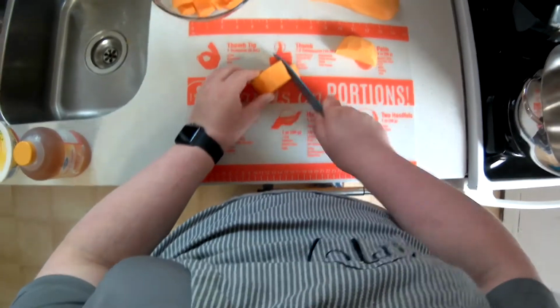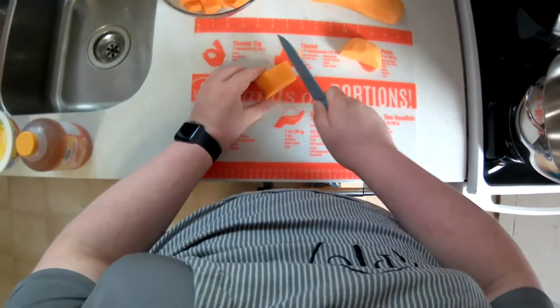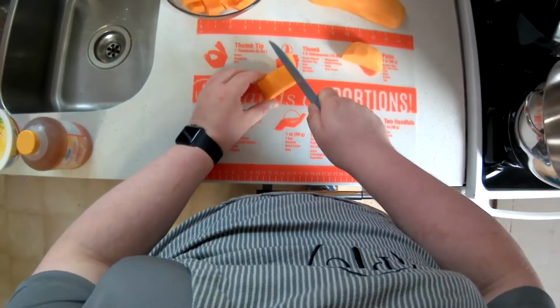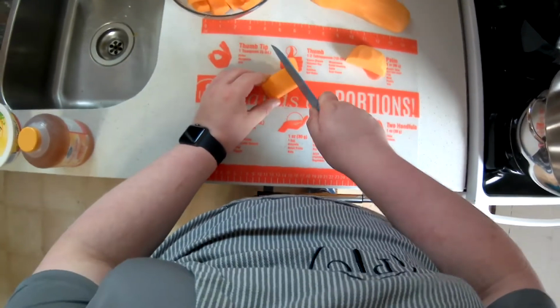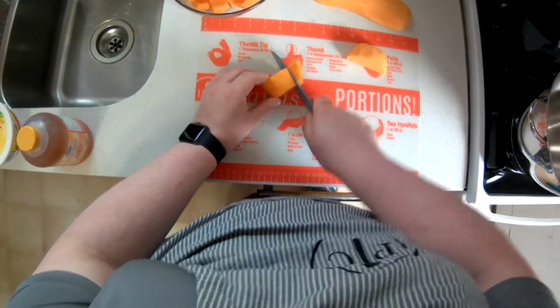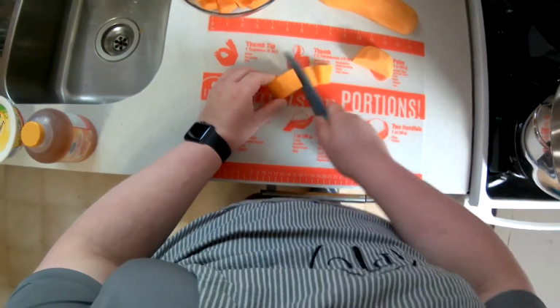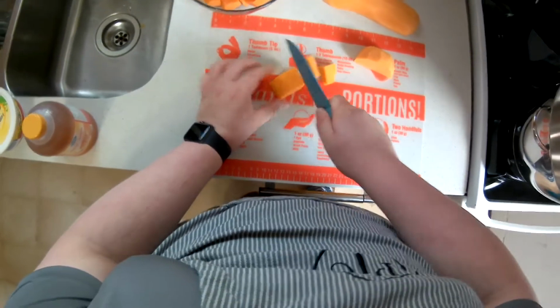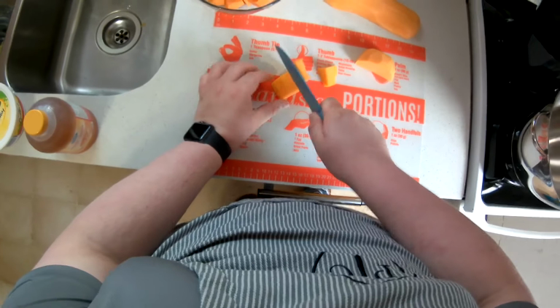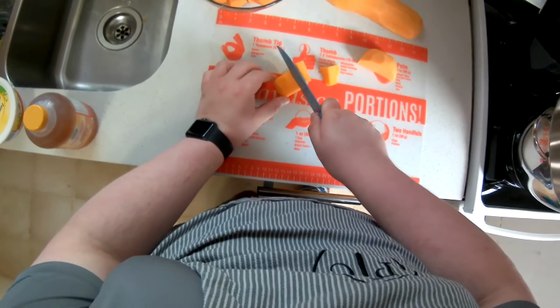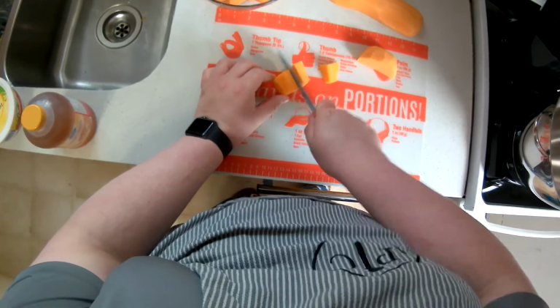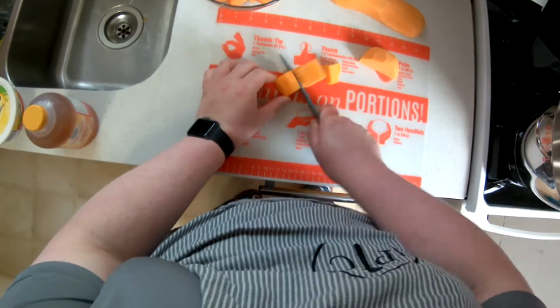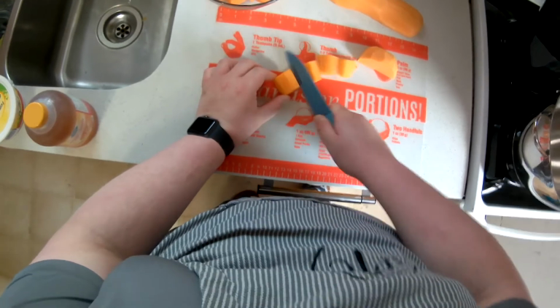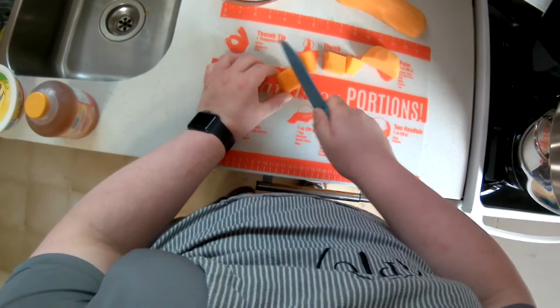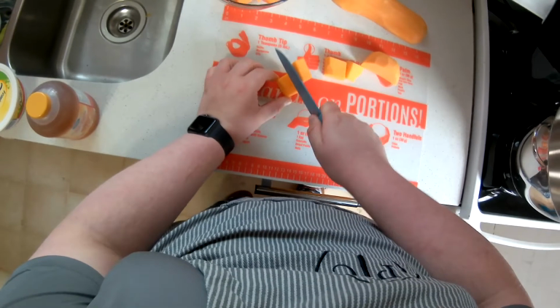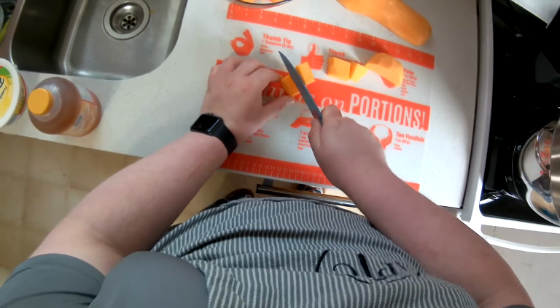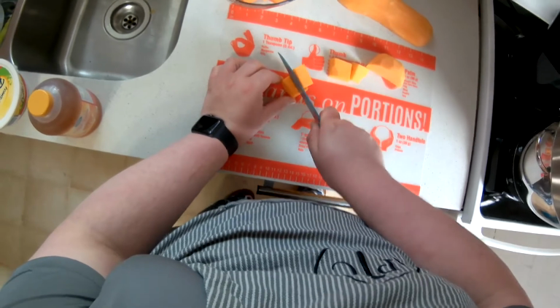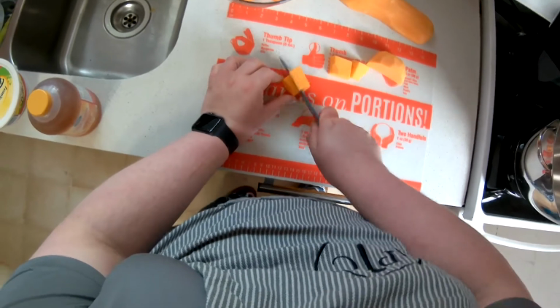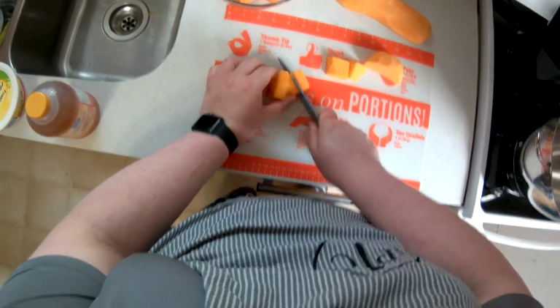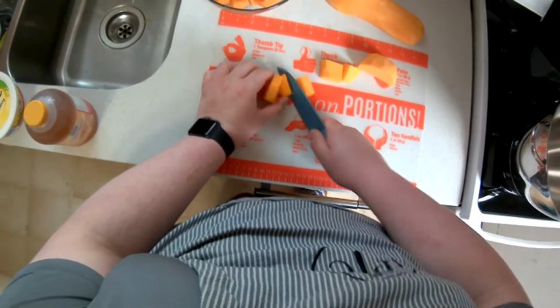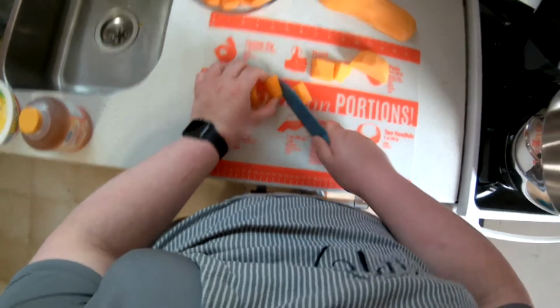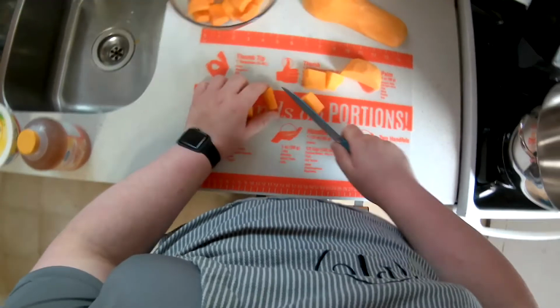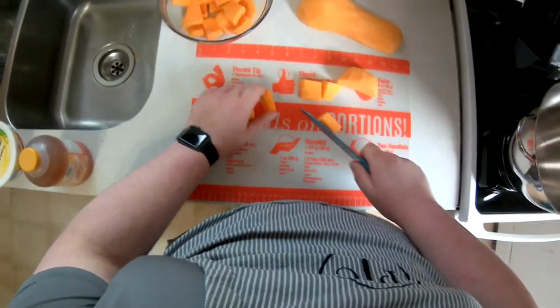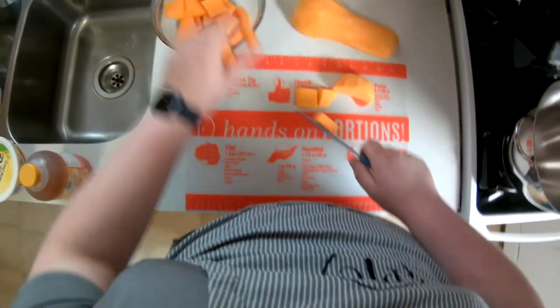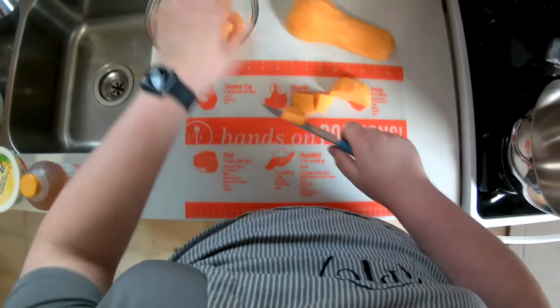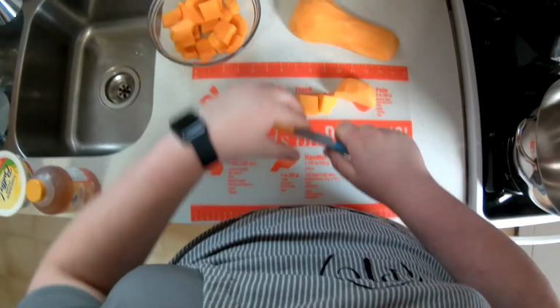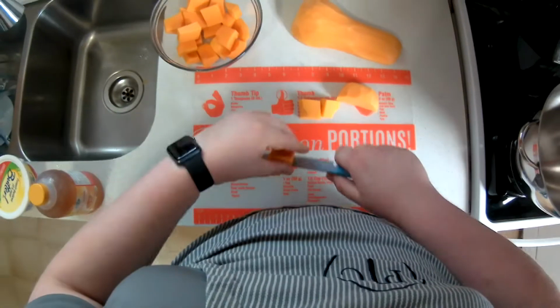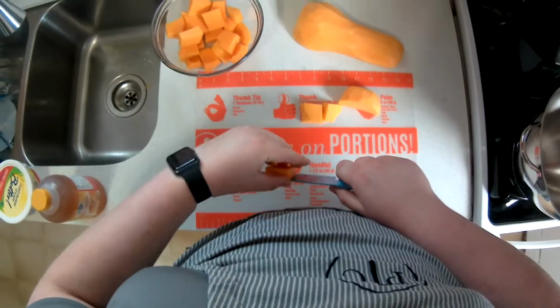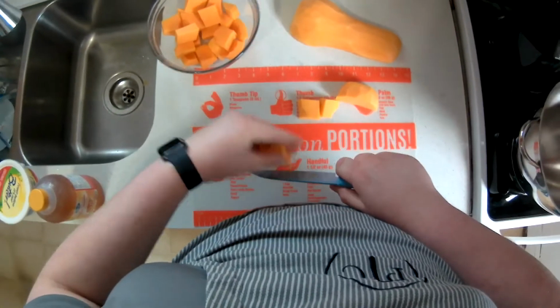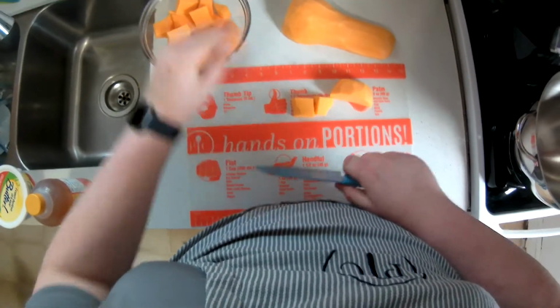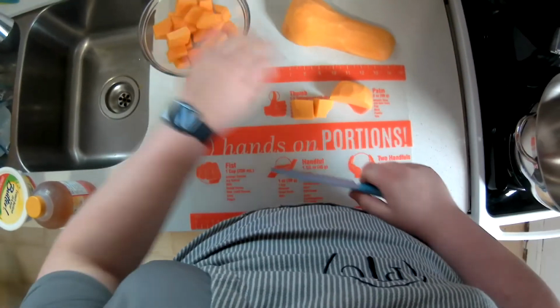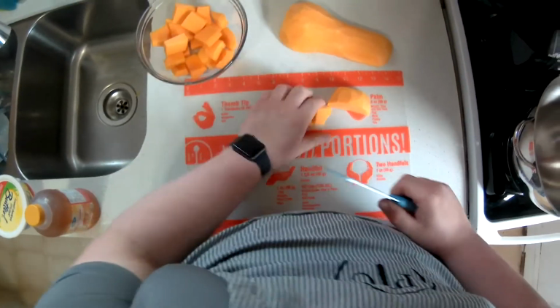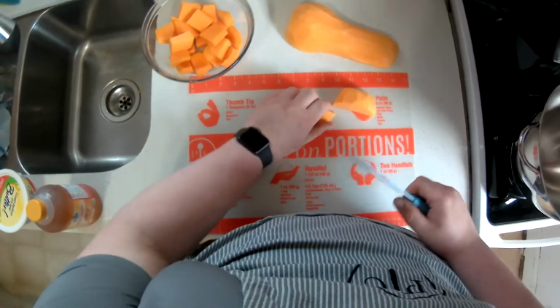I'll finish cutting the other squash and get back to you, just to save time.